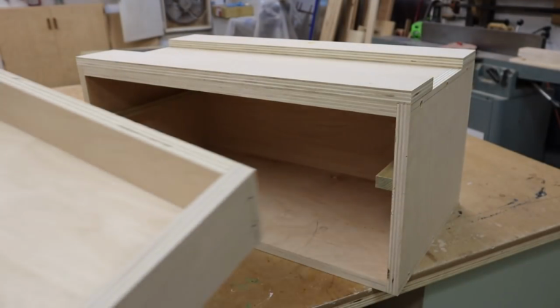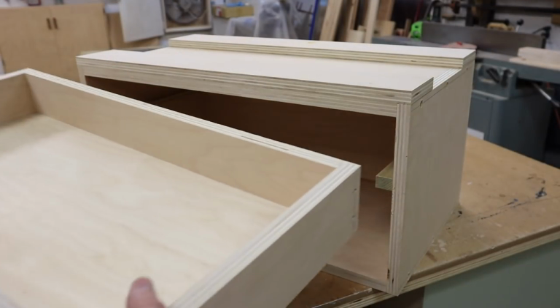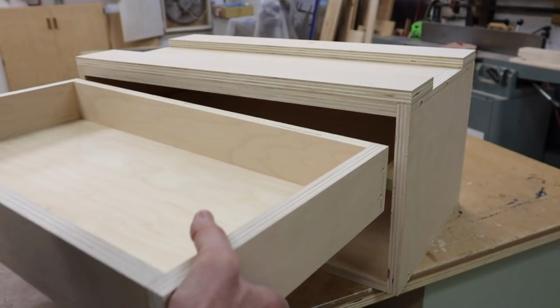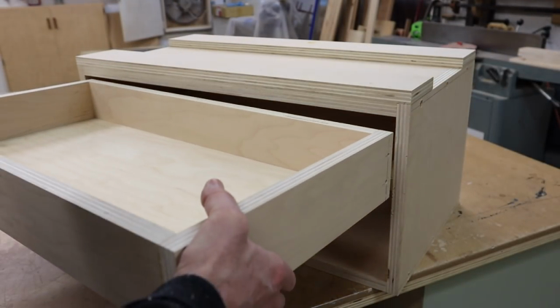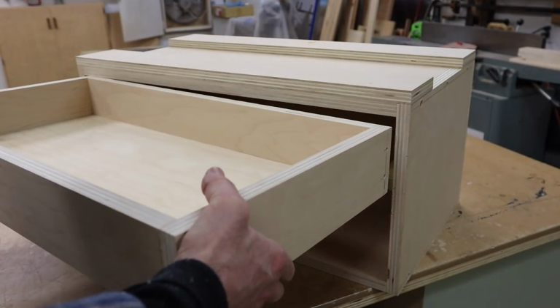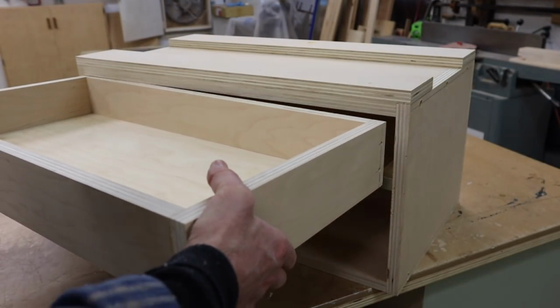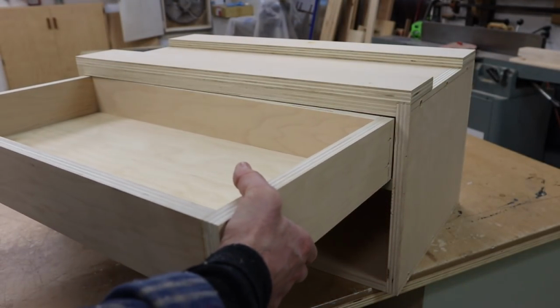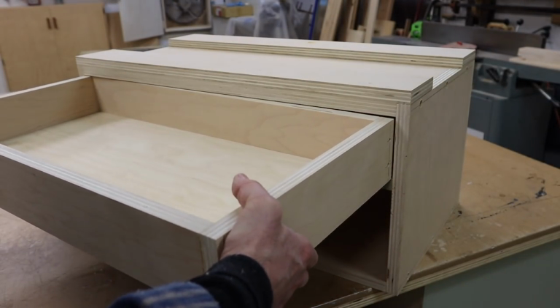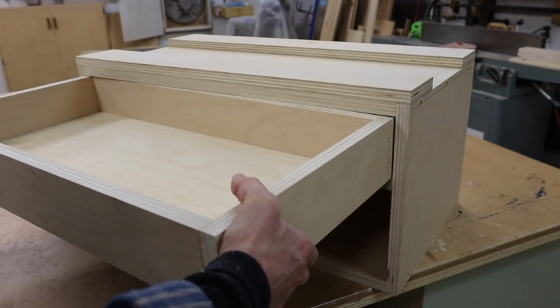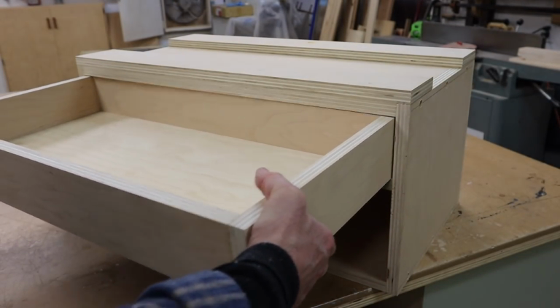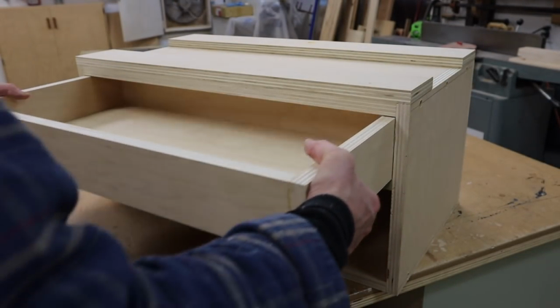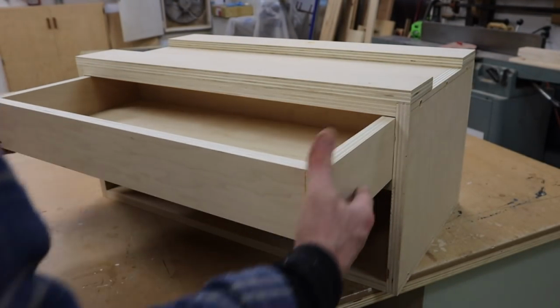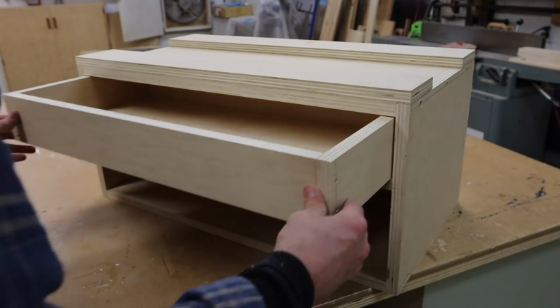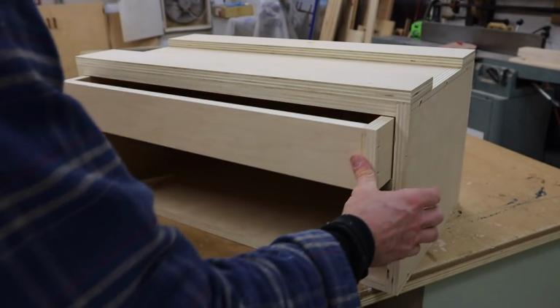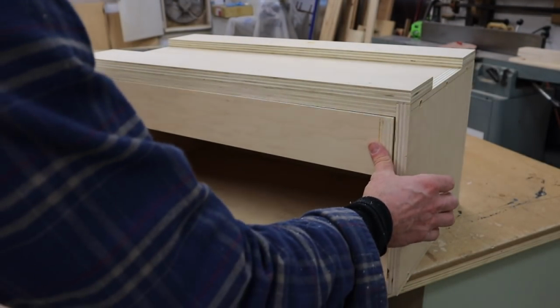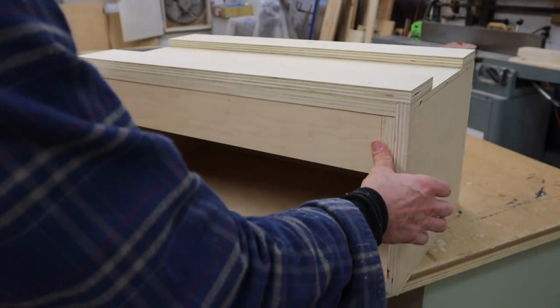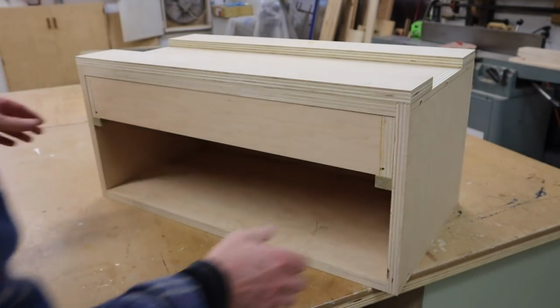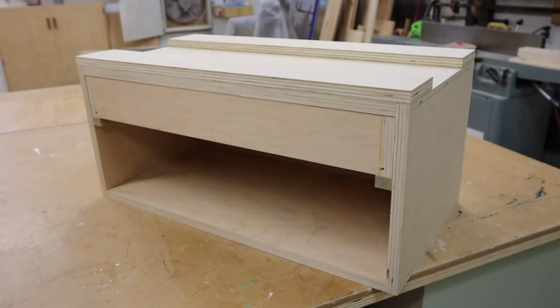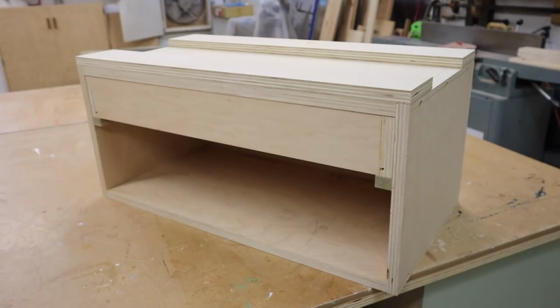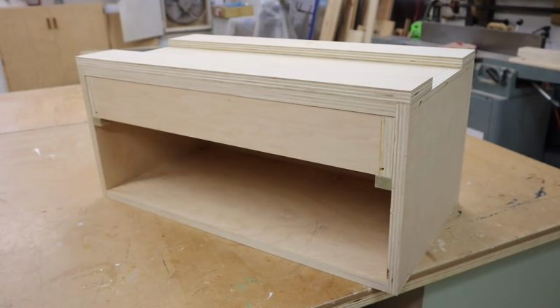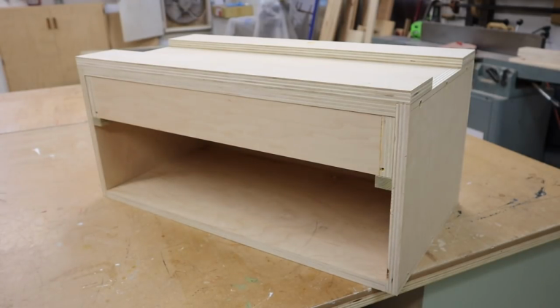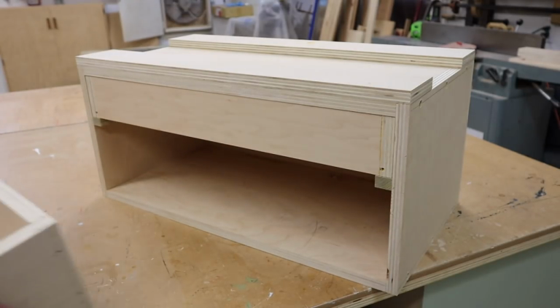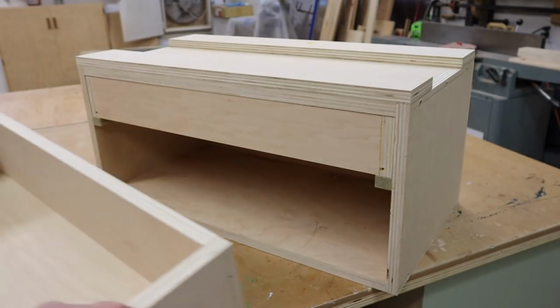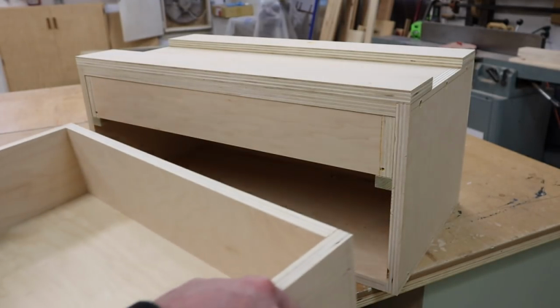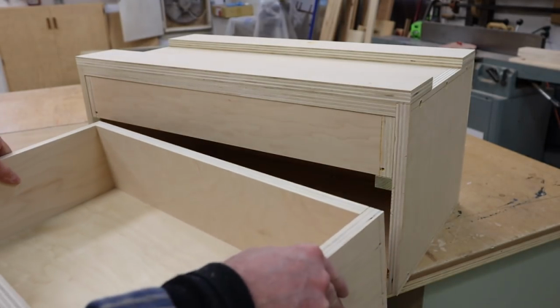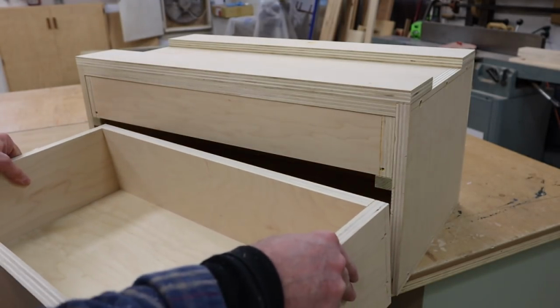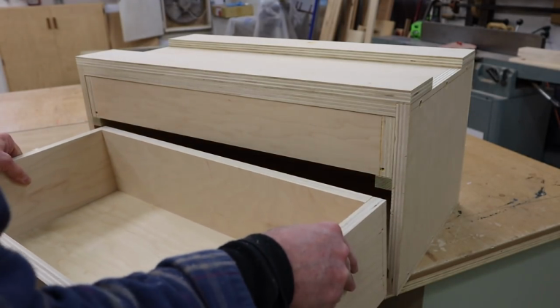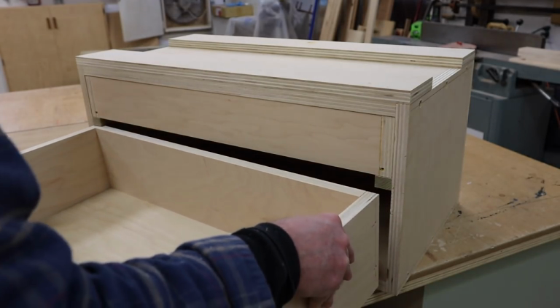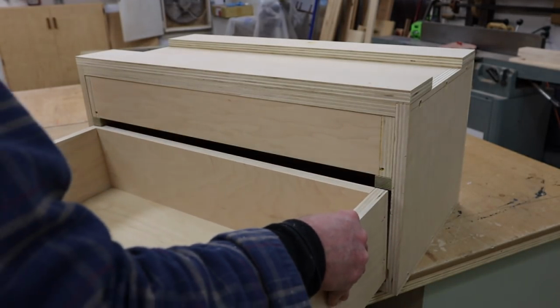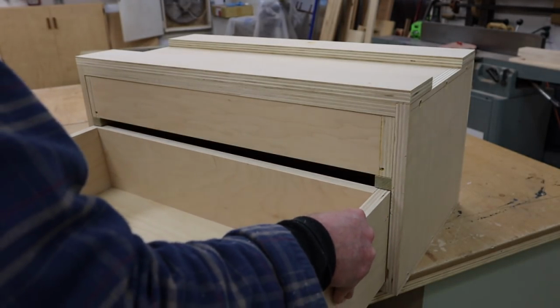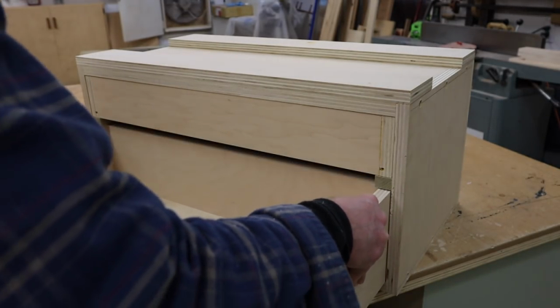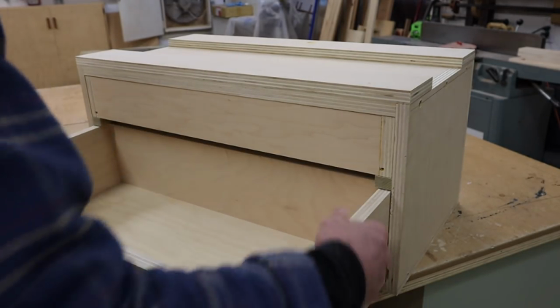Now I've got the drawers finished and you can see how they fit into the cabinet. Next I'll get to work on the drawer fronts.